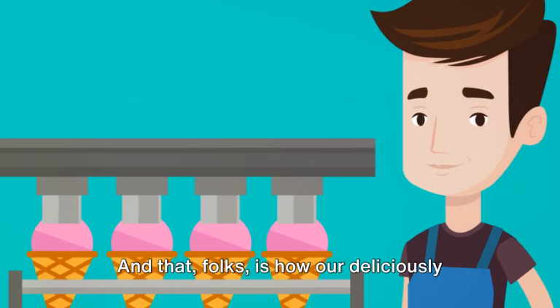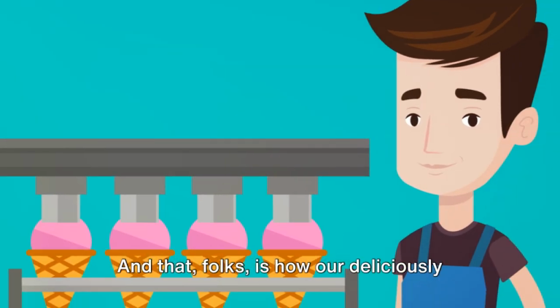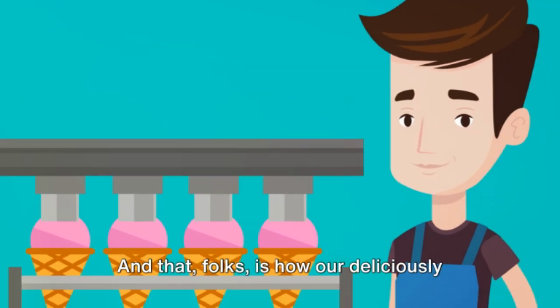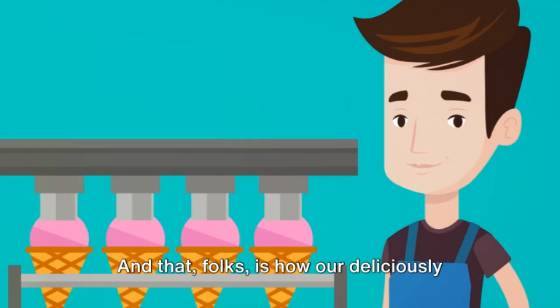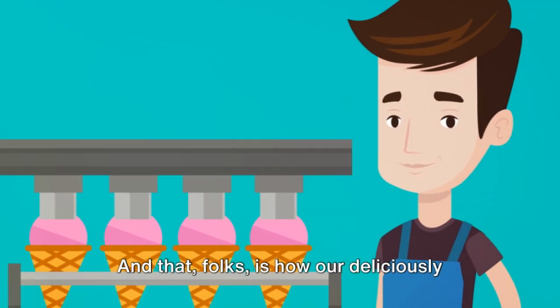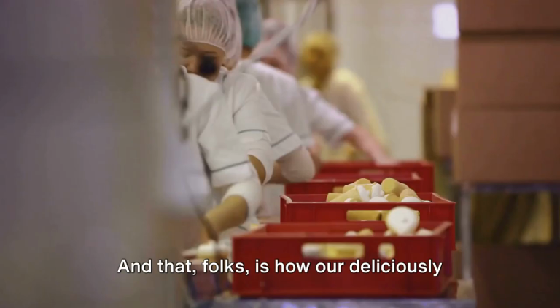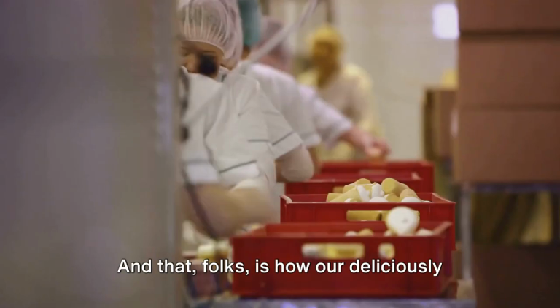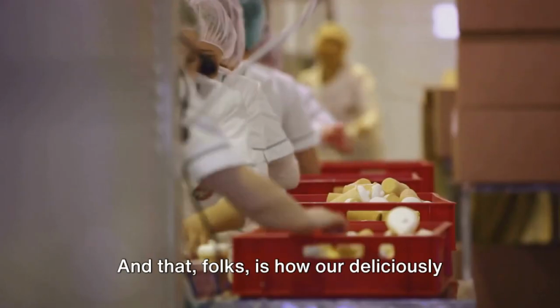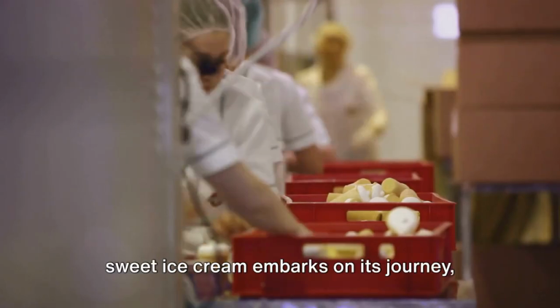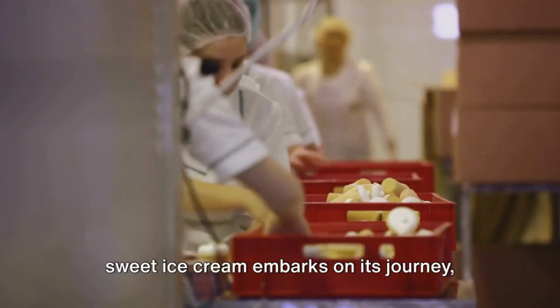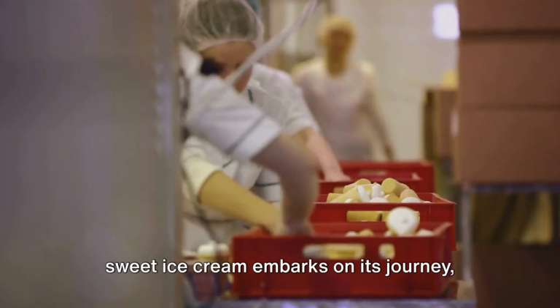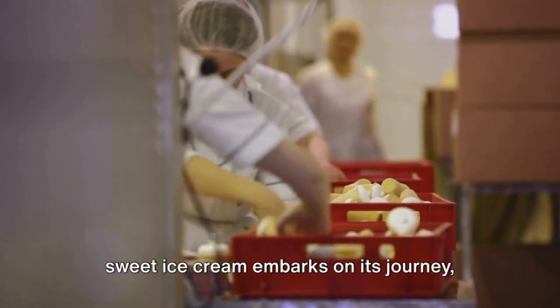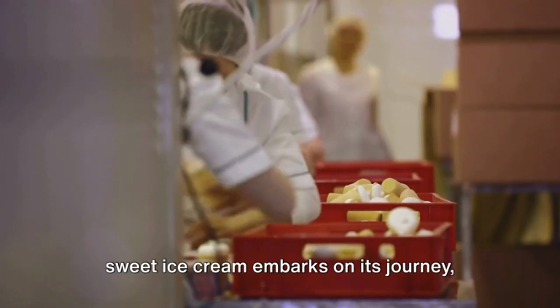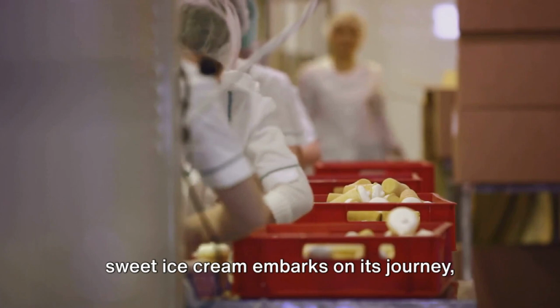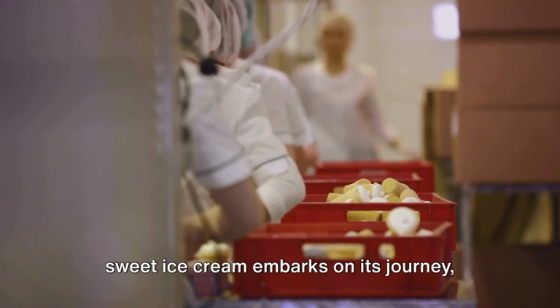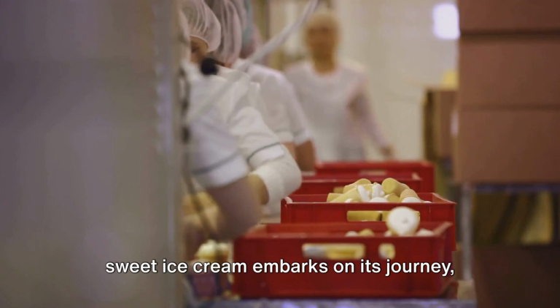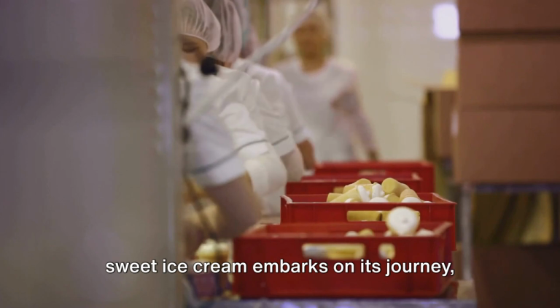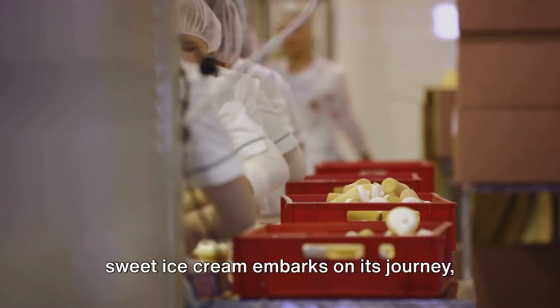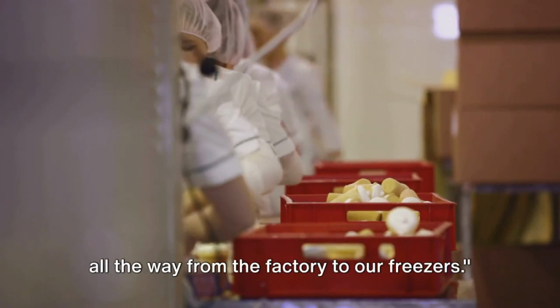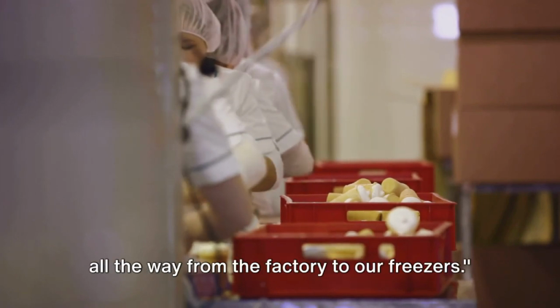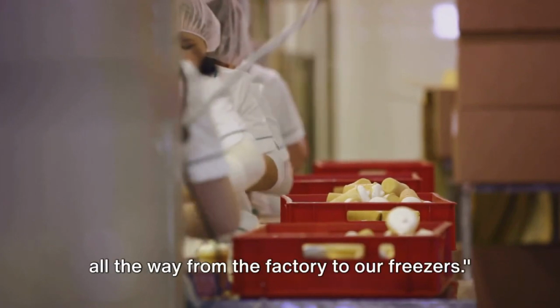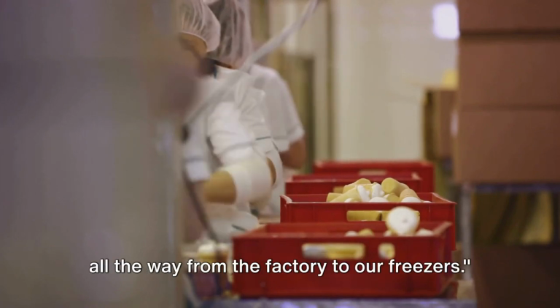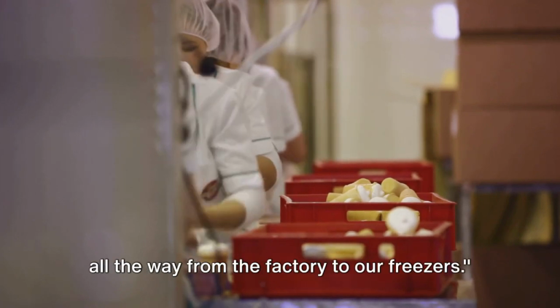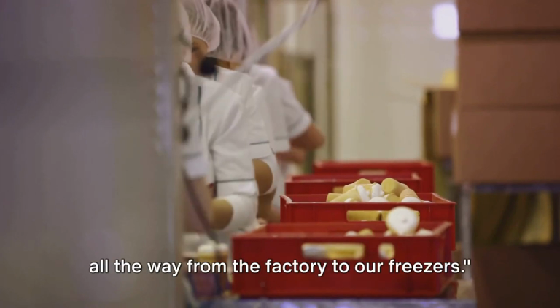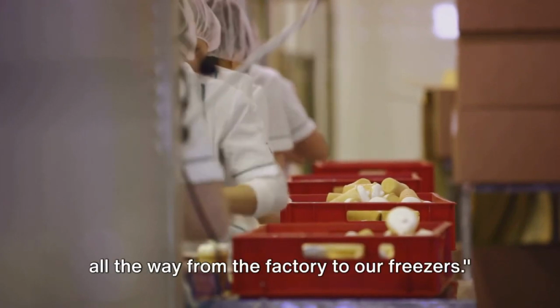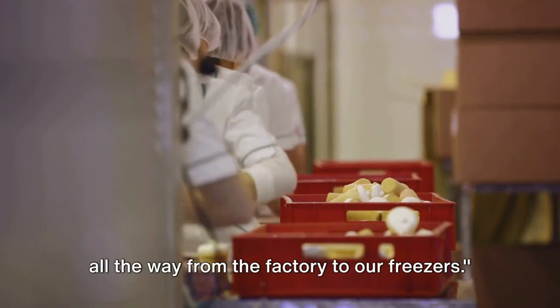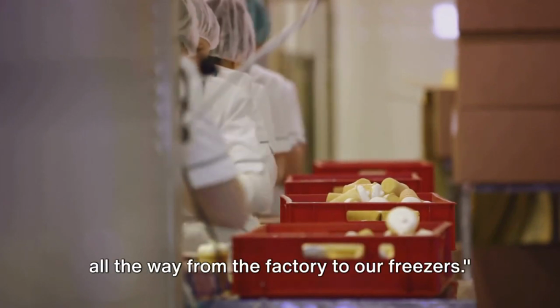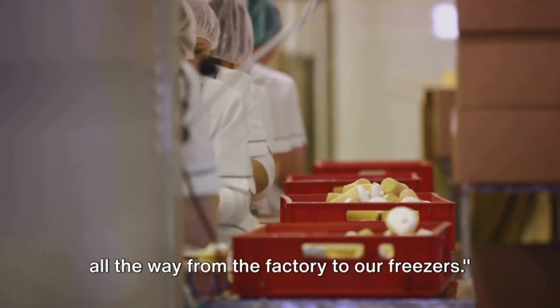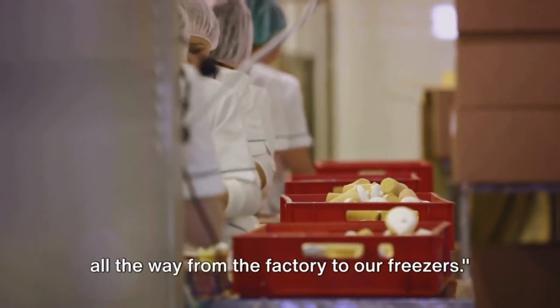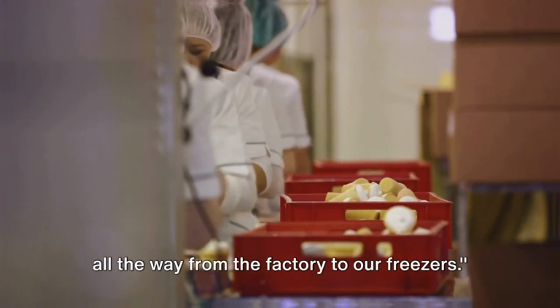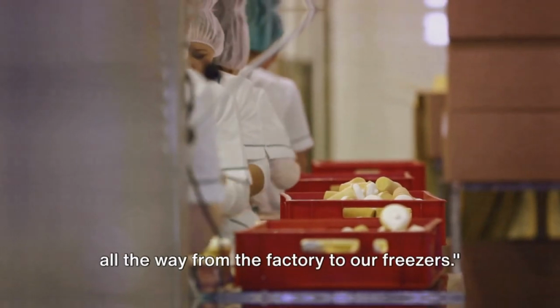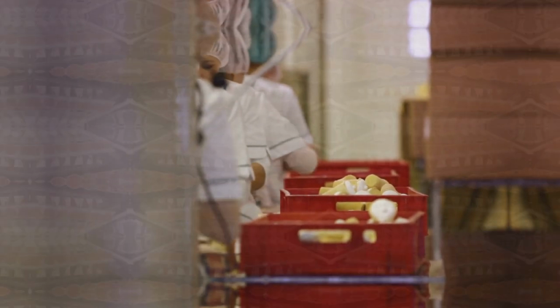And that, folks, is how our deliciously sweet ice cream embarks on its journey, all the way from the factory to our freezers.